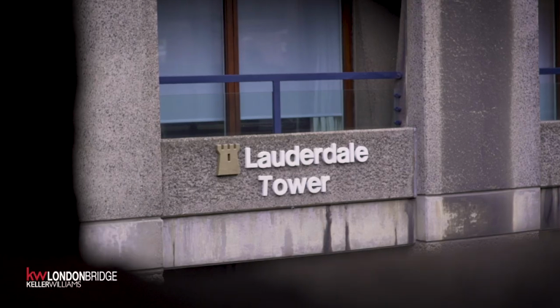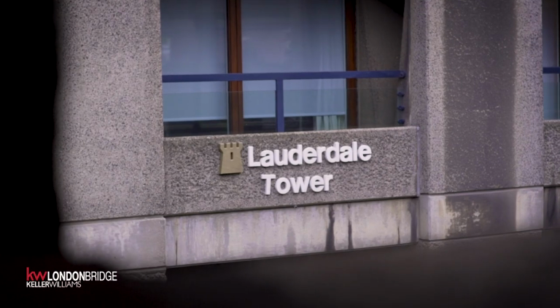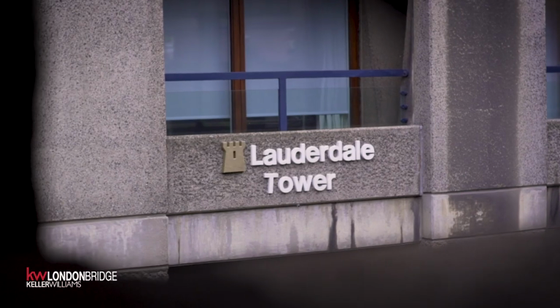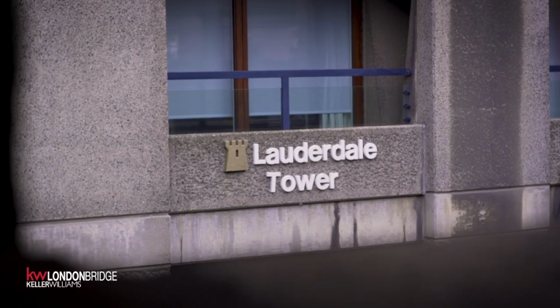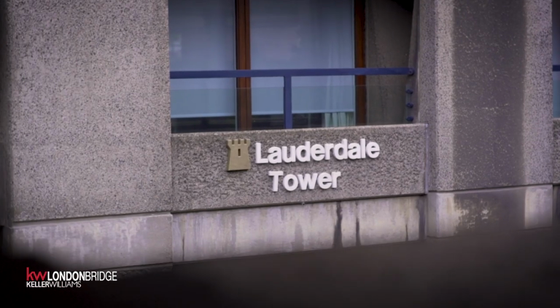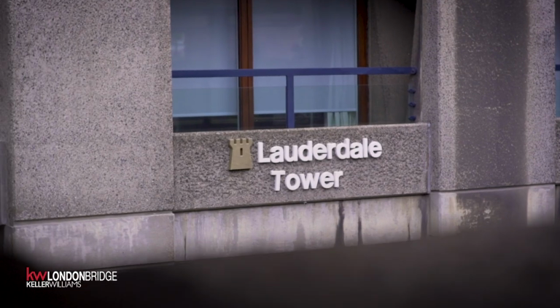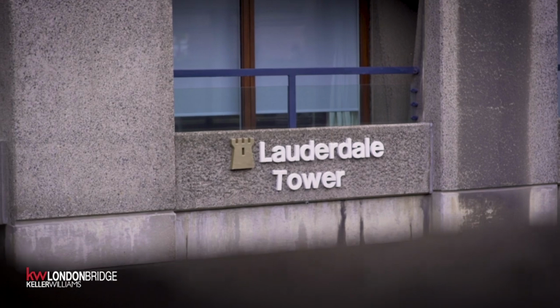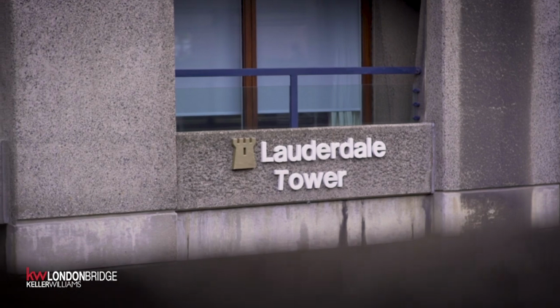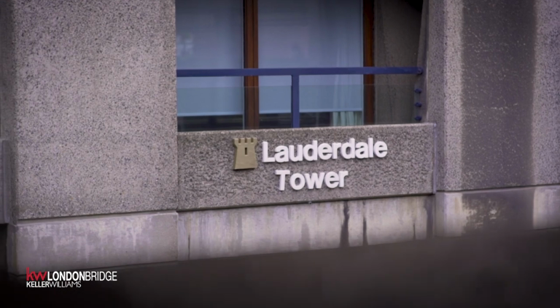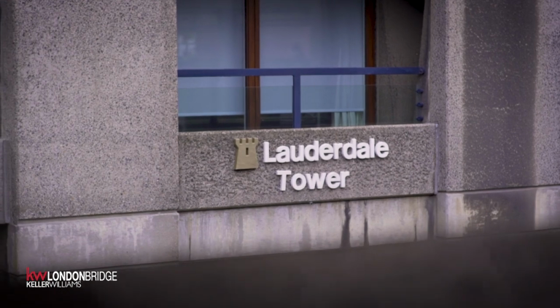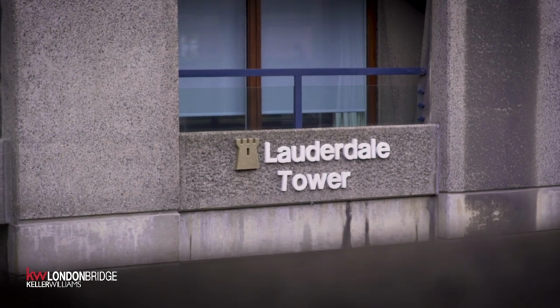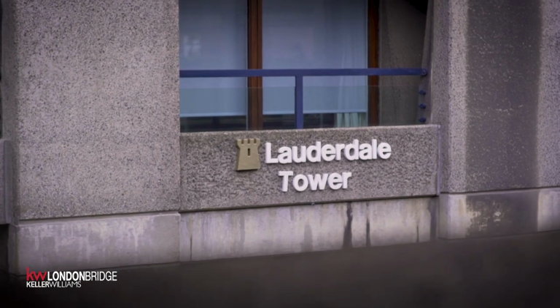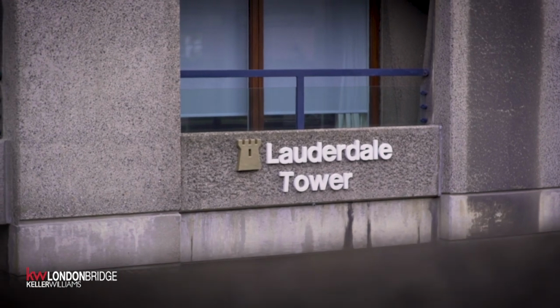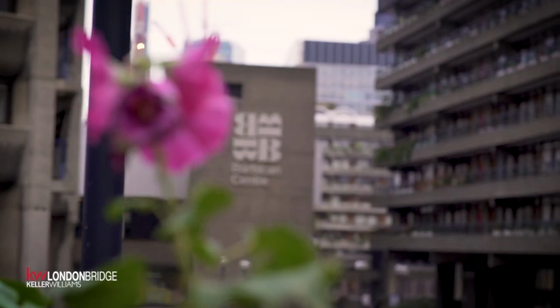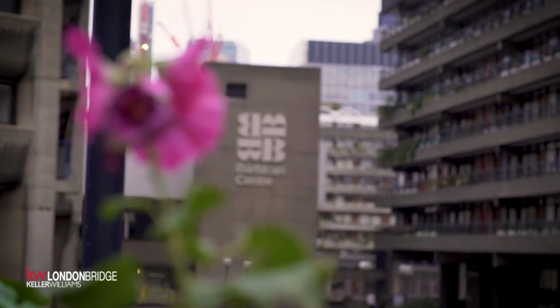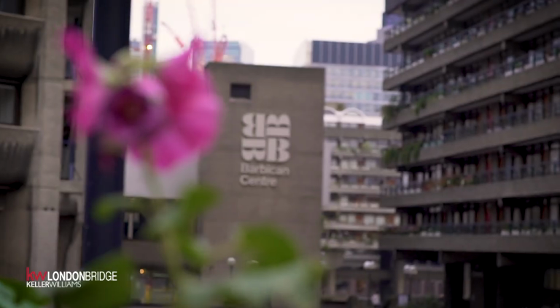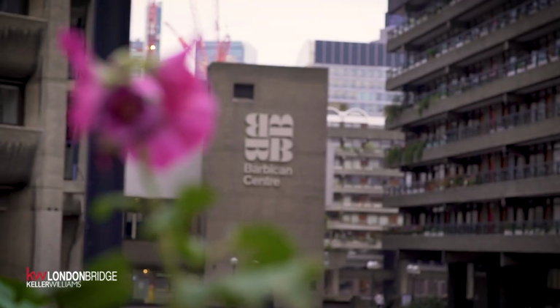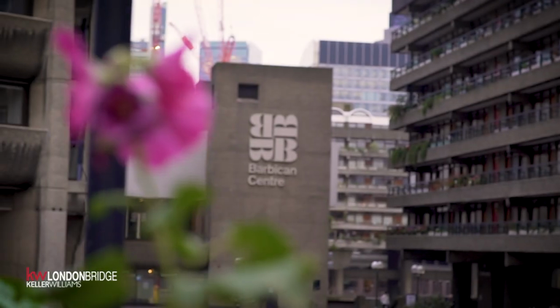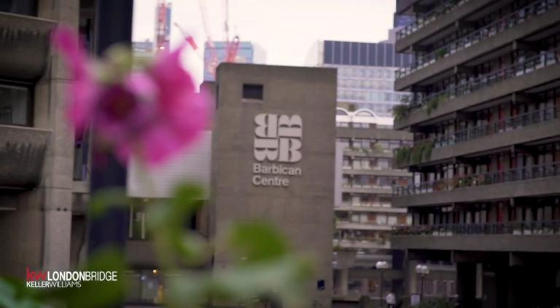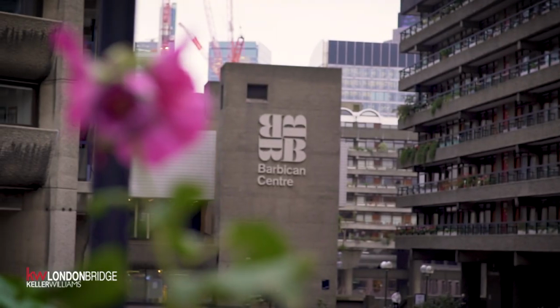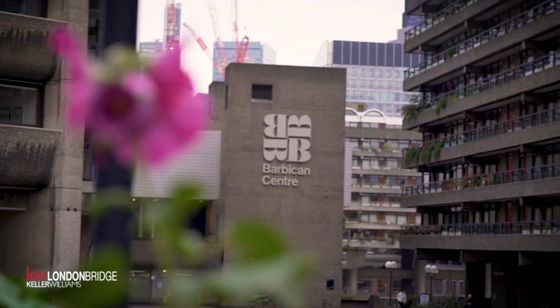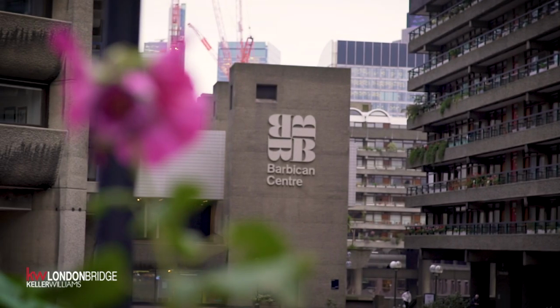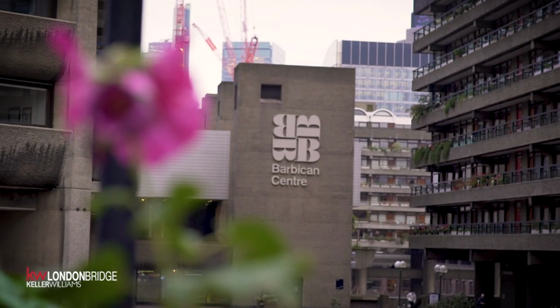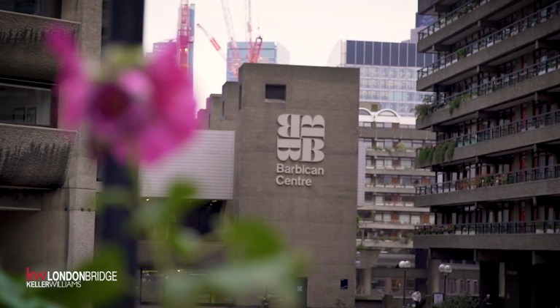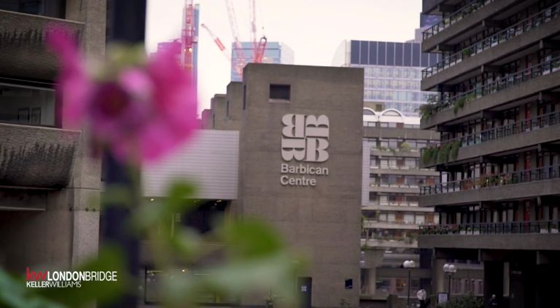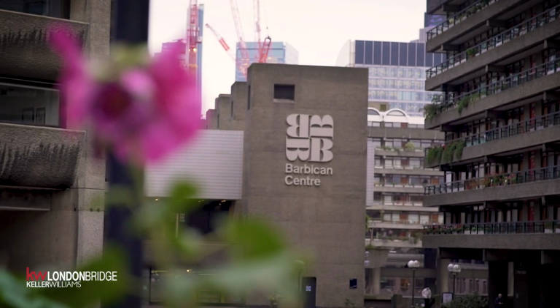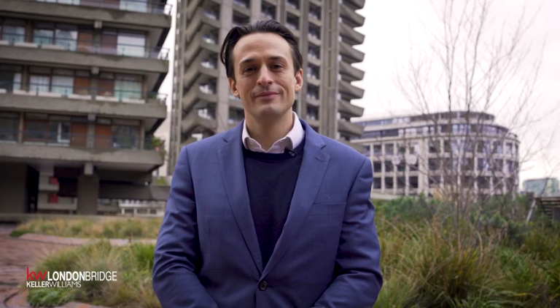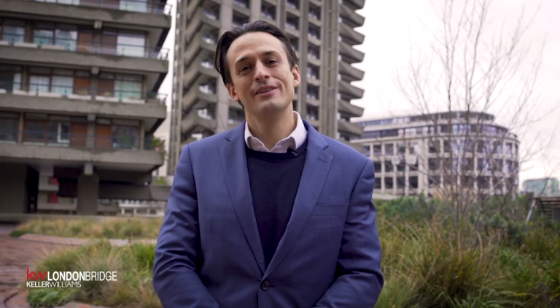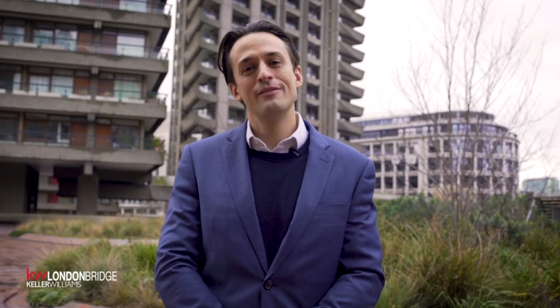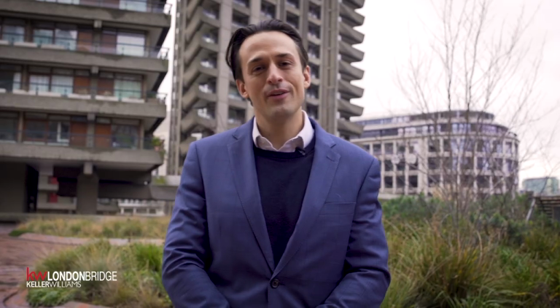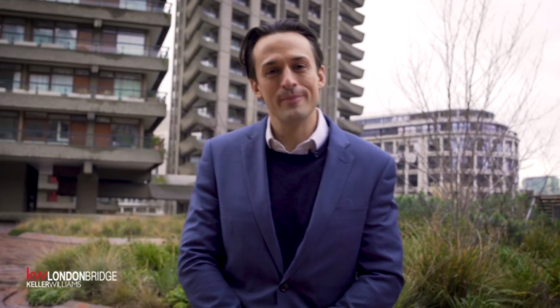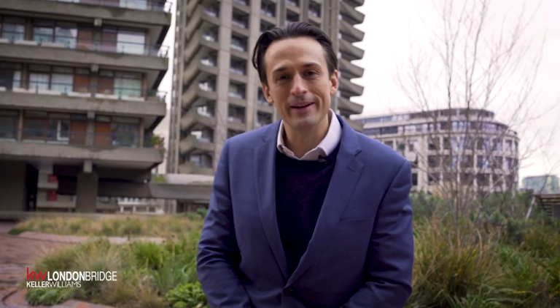Now we're at Lauderdale Tower, which is the most westerly facing of the three towers here at the Barbican. Follow me.